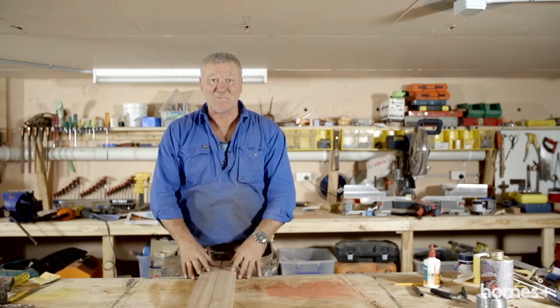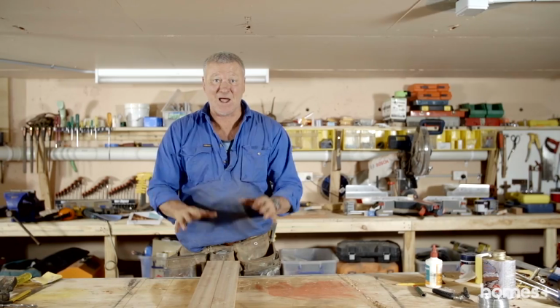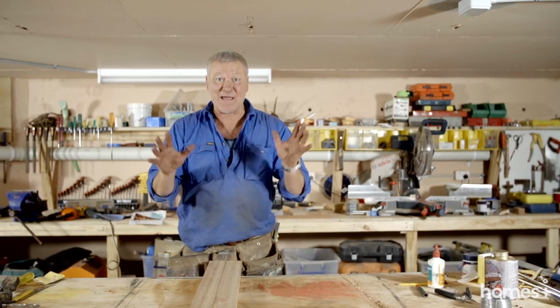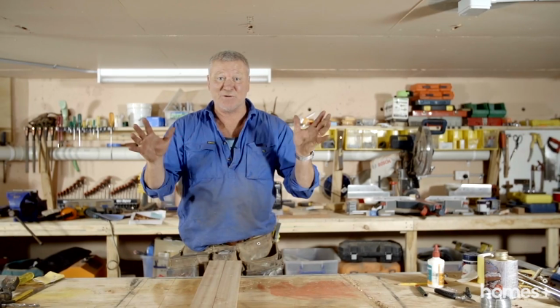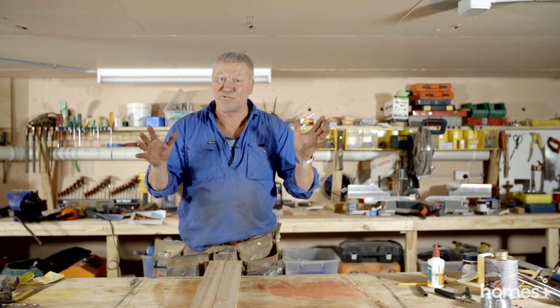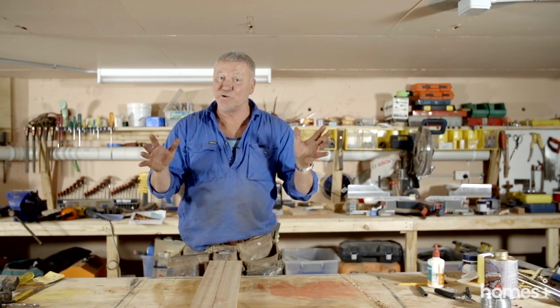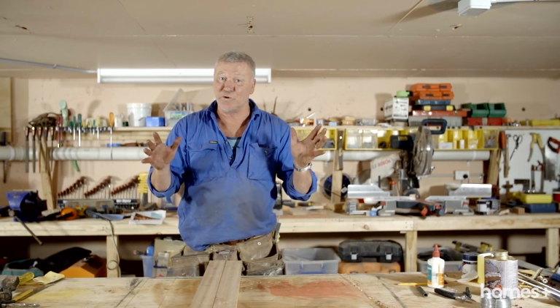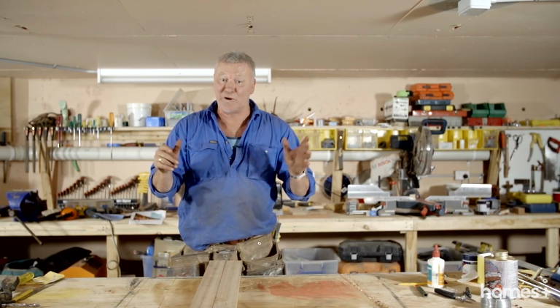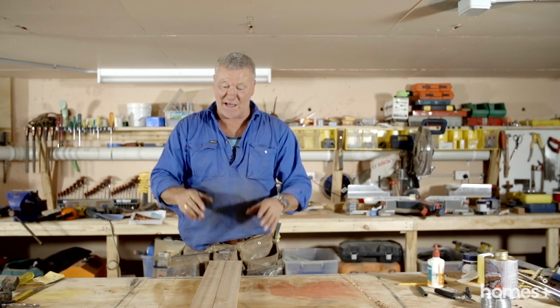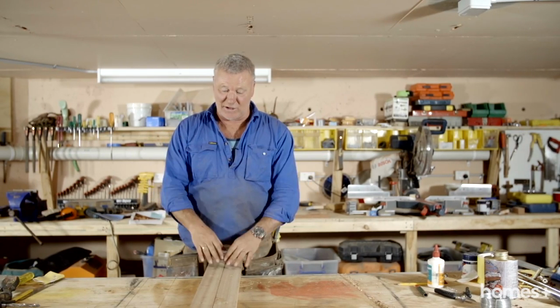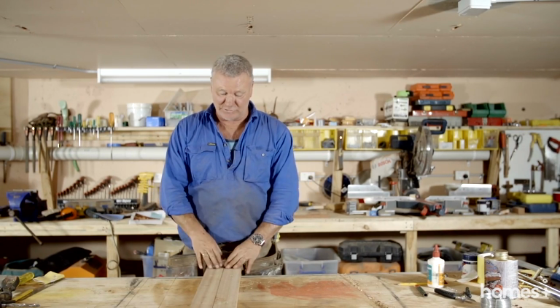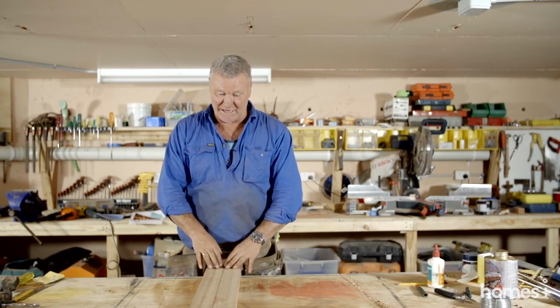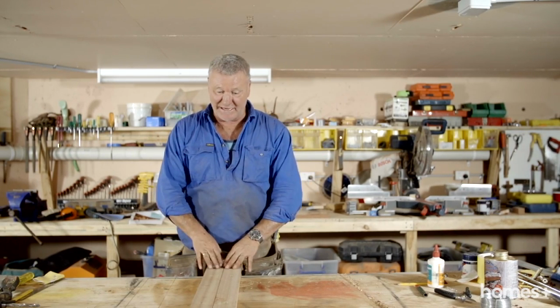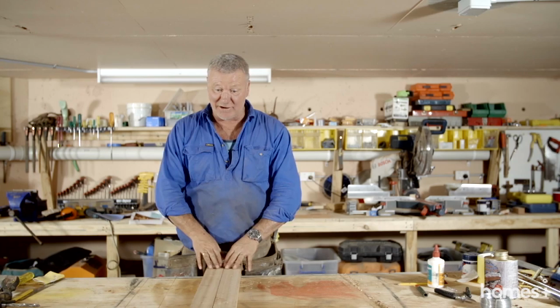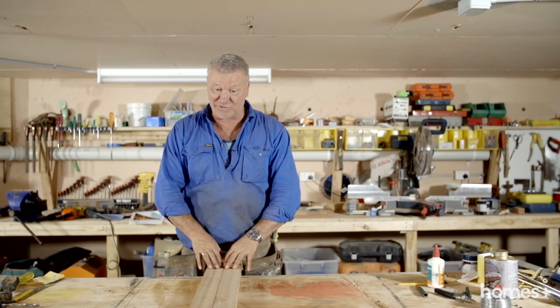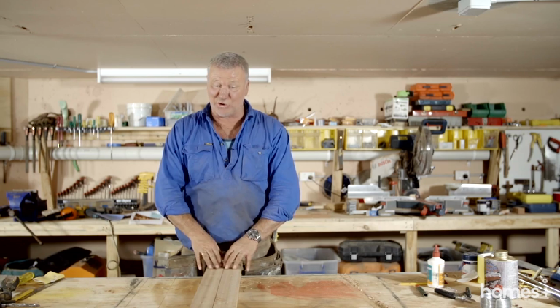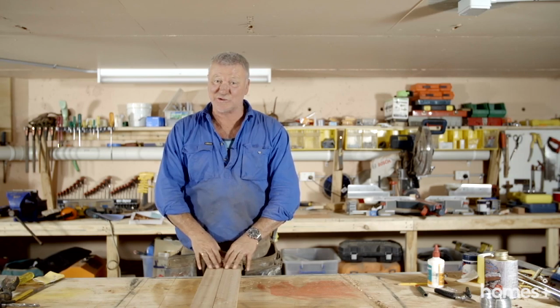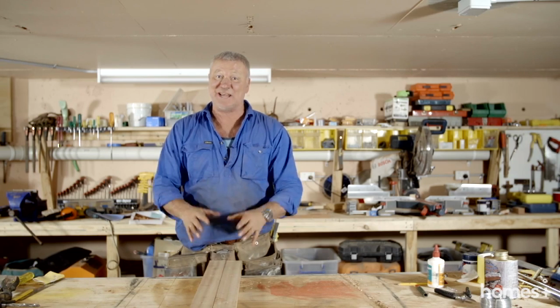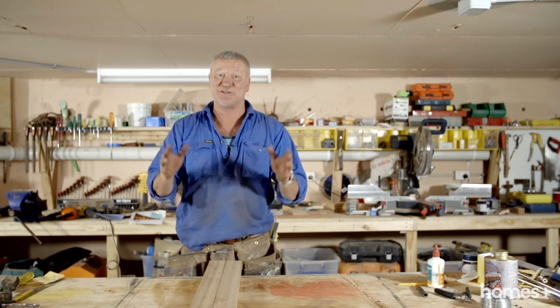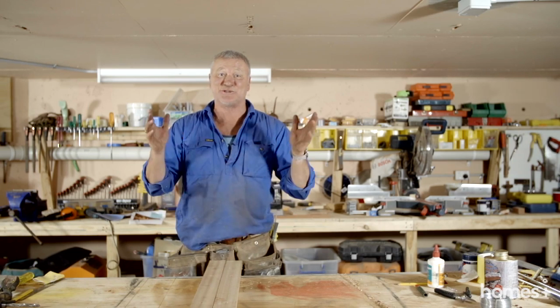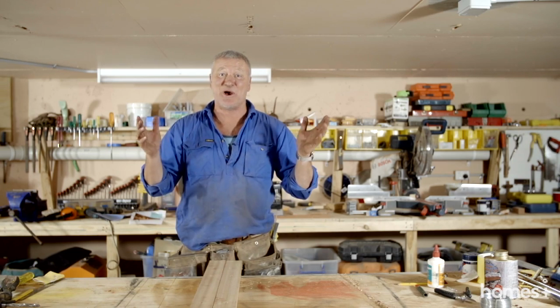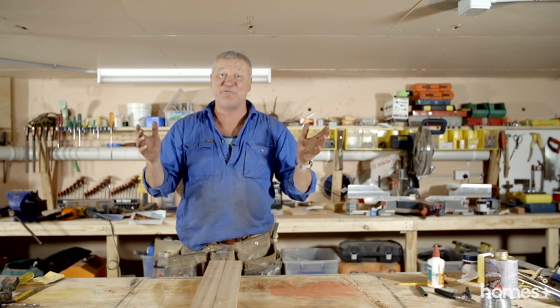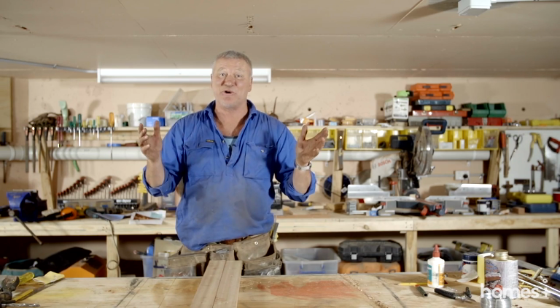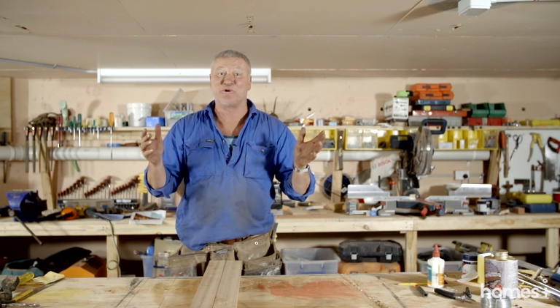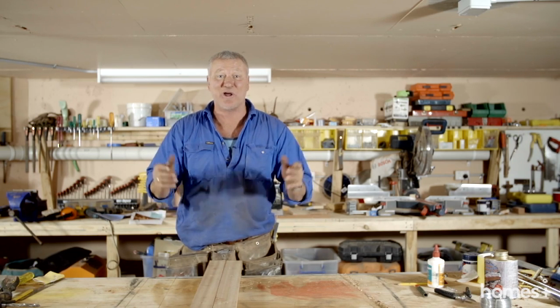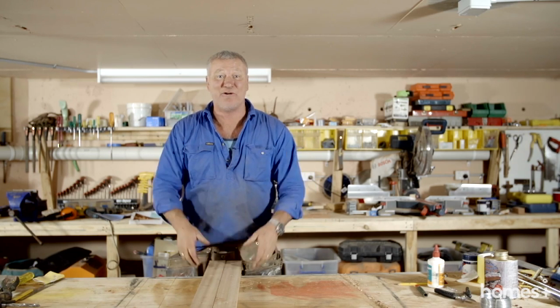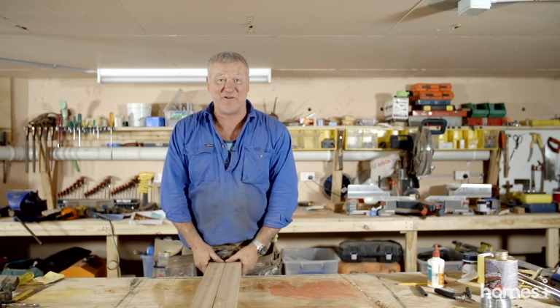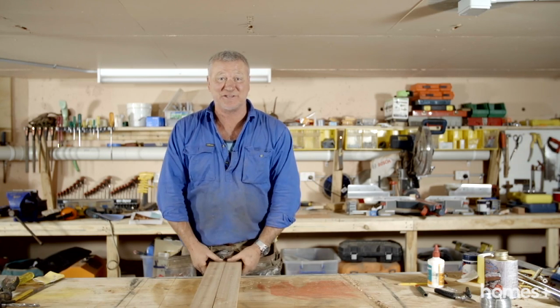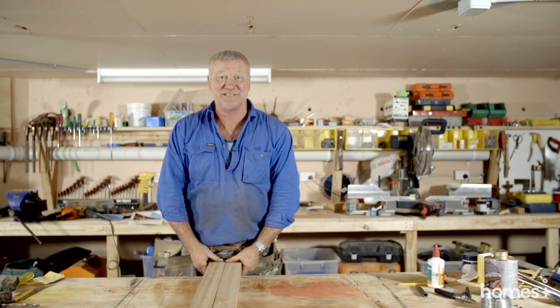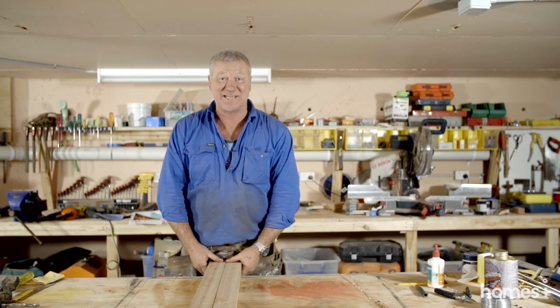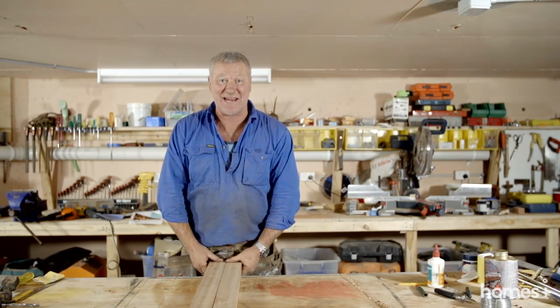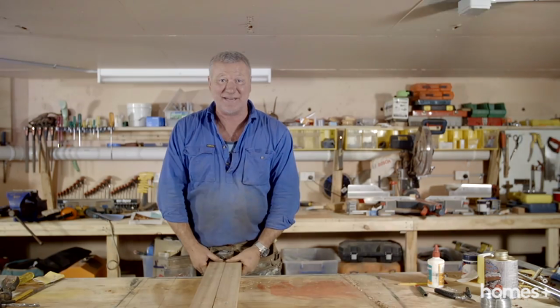We've drilled all our holes out — now of course it's time for good old-fashioned sanding.